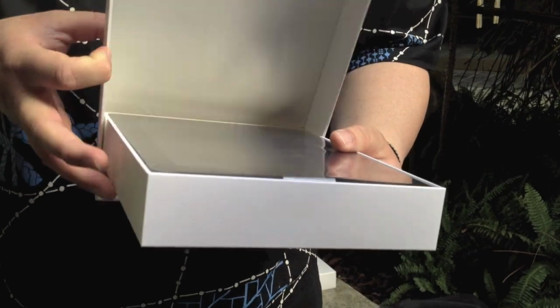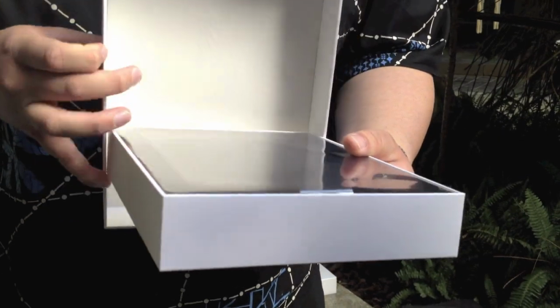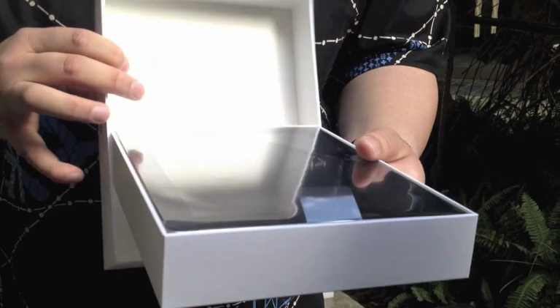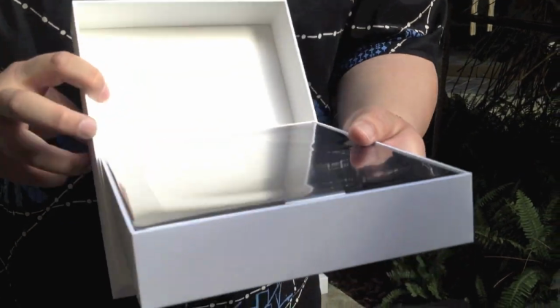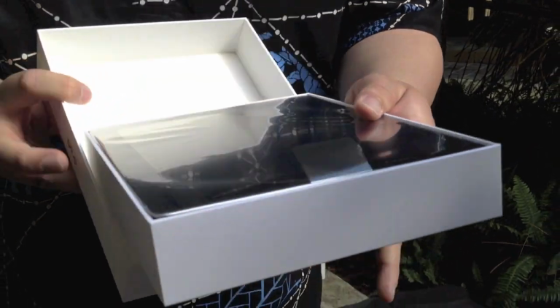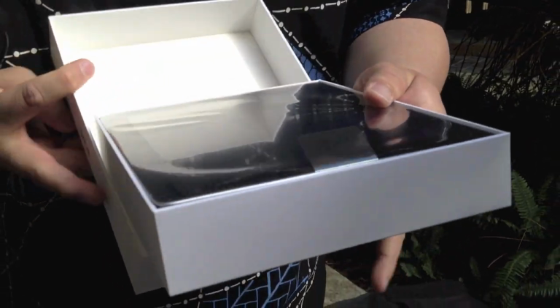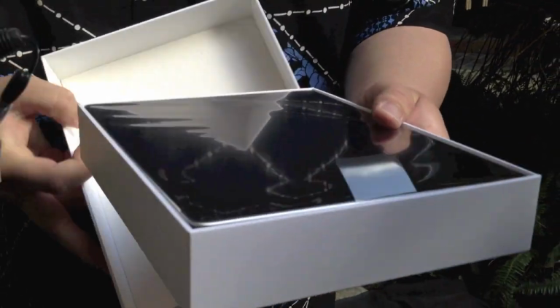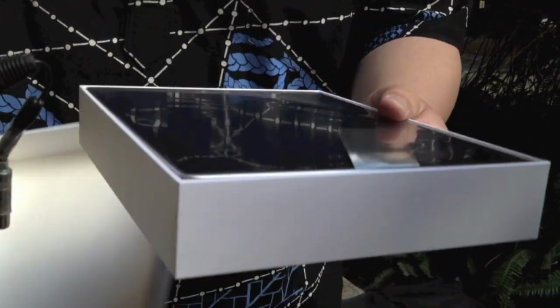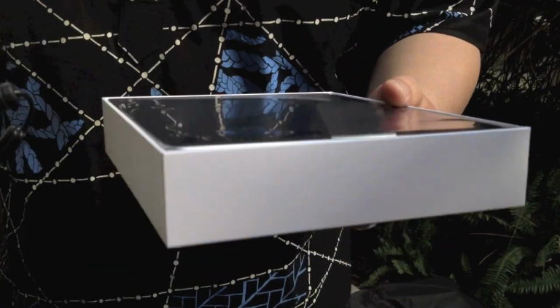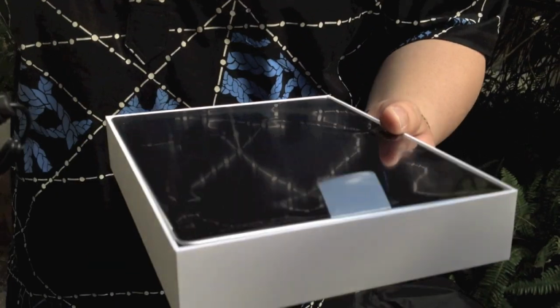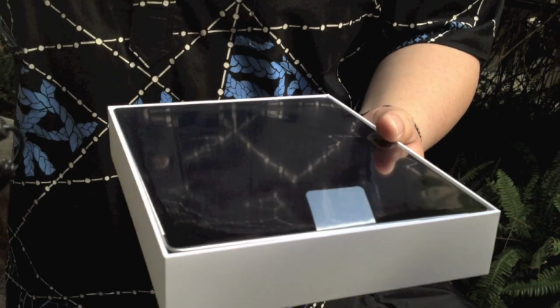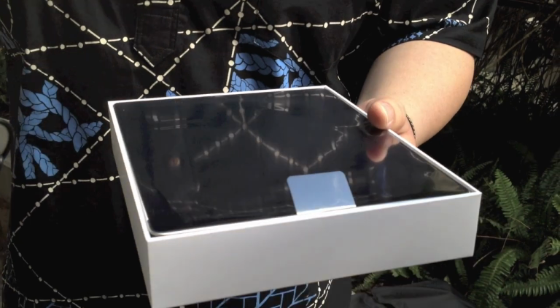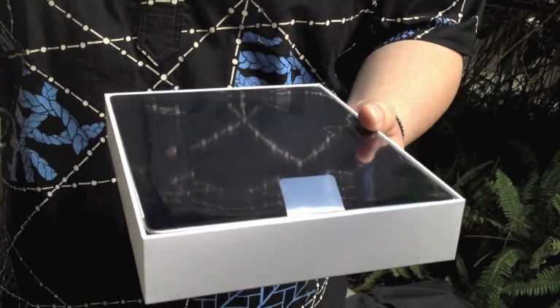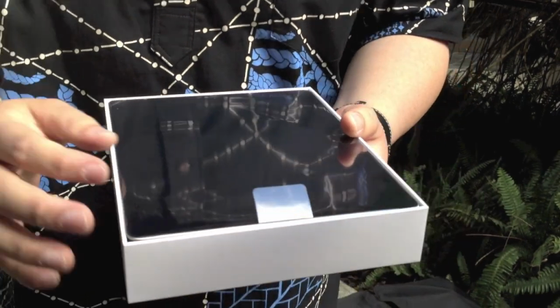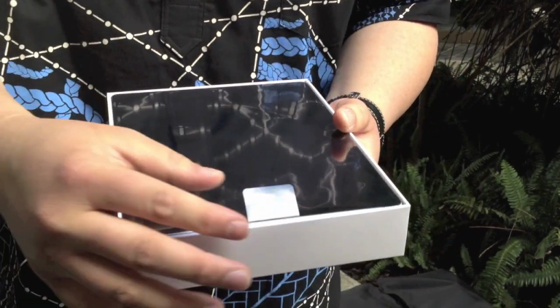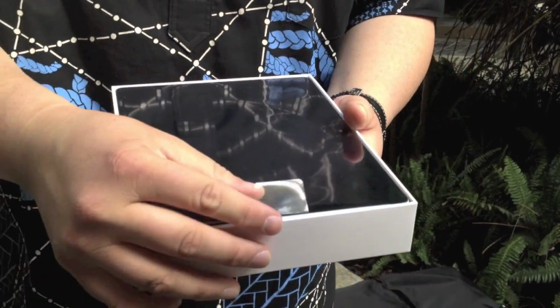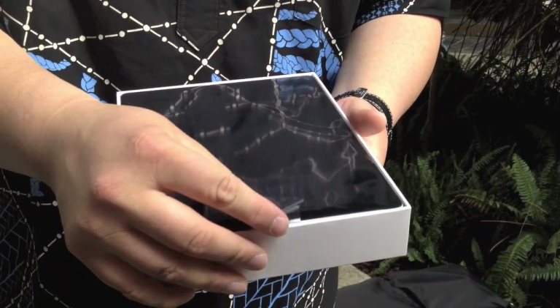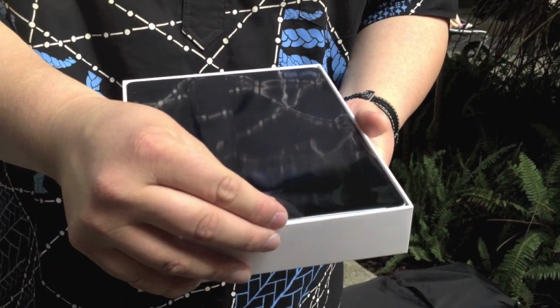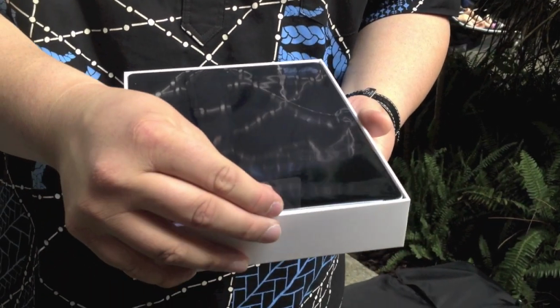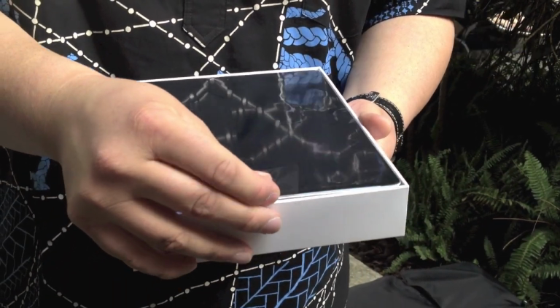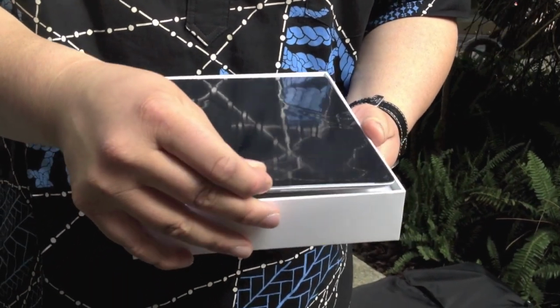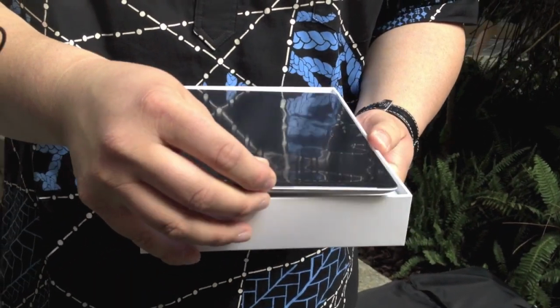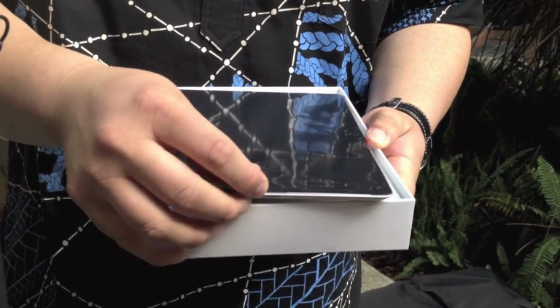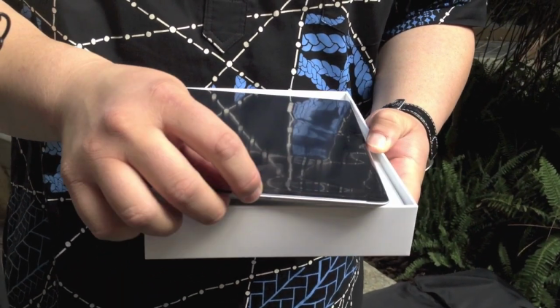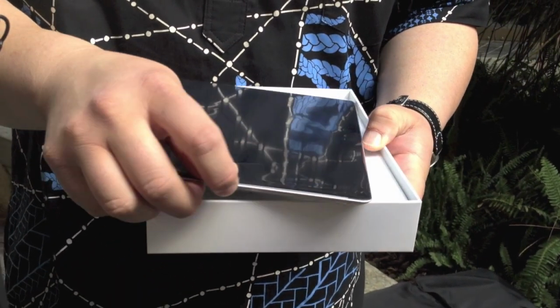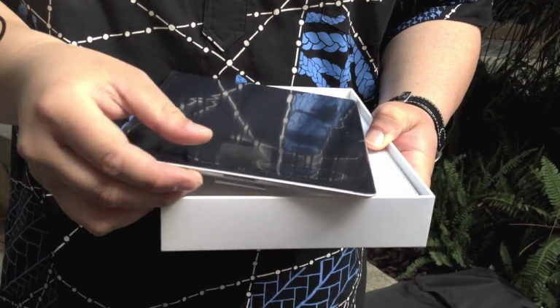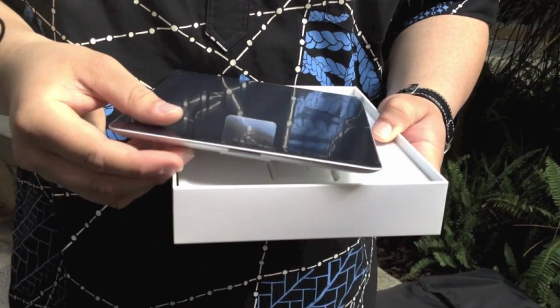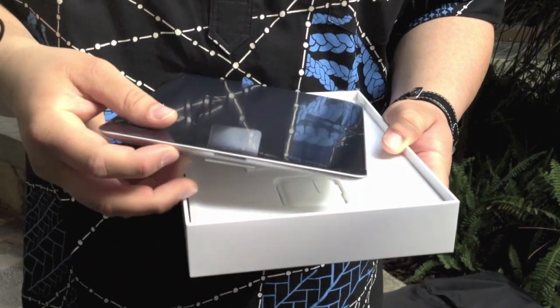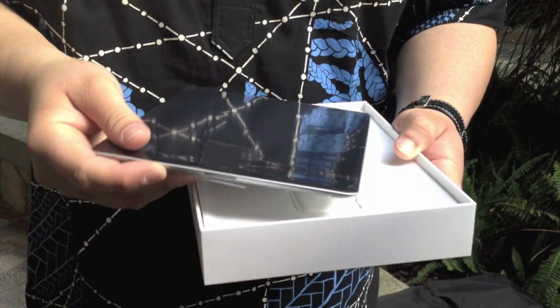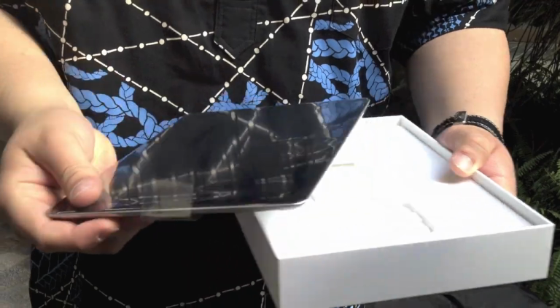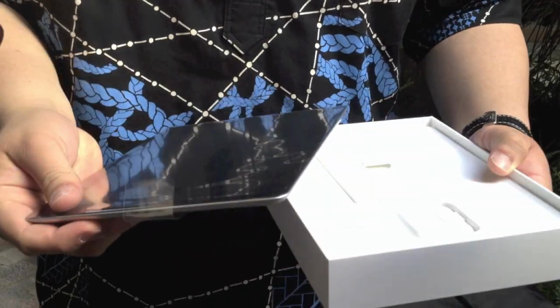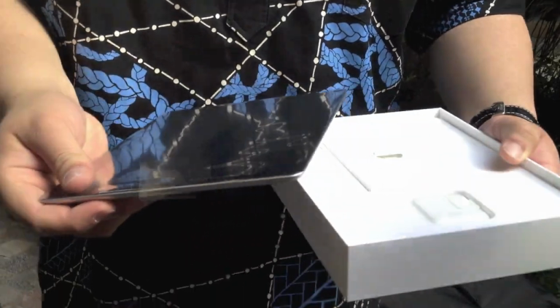Nice iCloud sticker. That looks like my iPad 2. So as you can see, it looks a lot like the iPad 2.